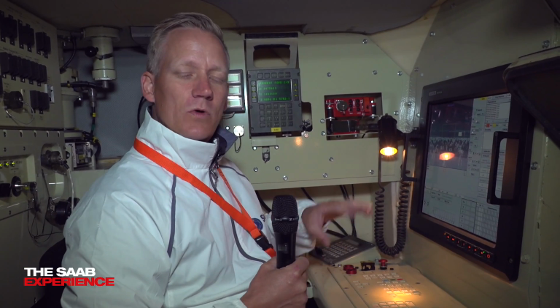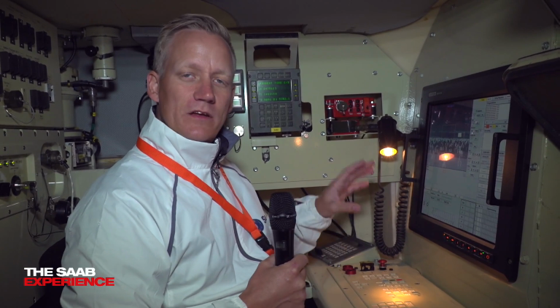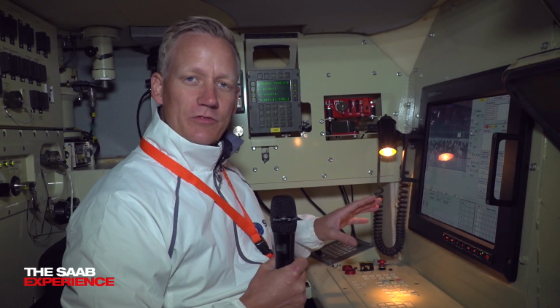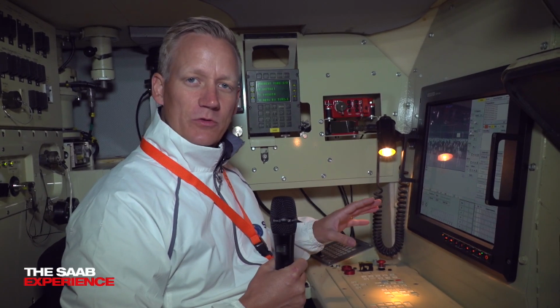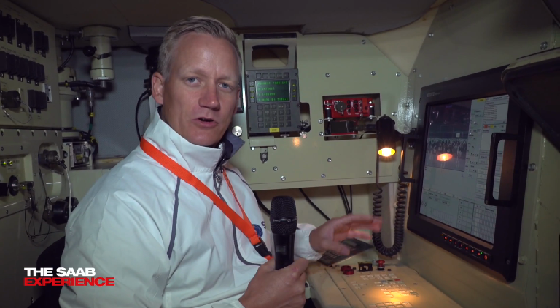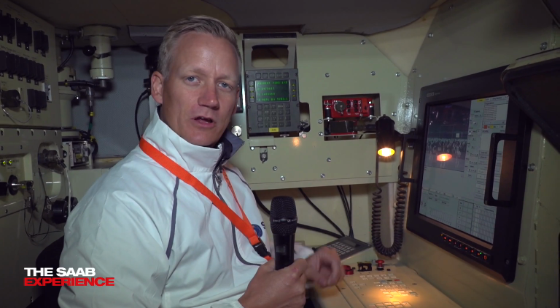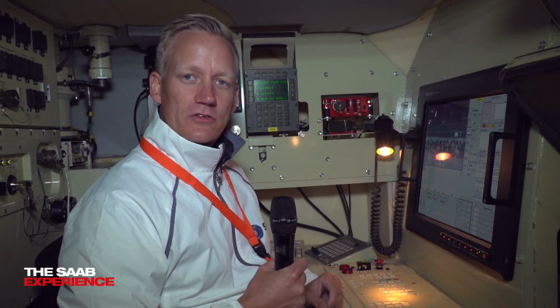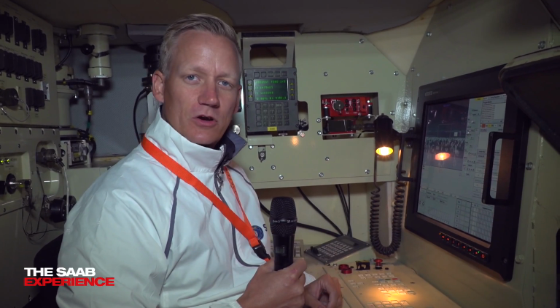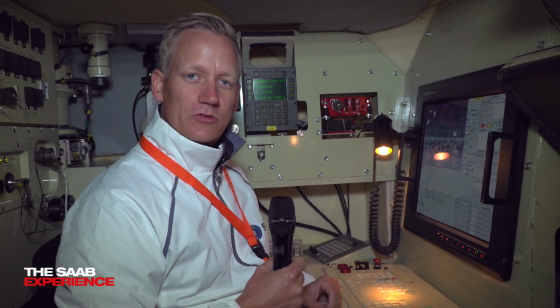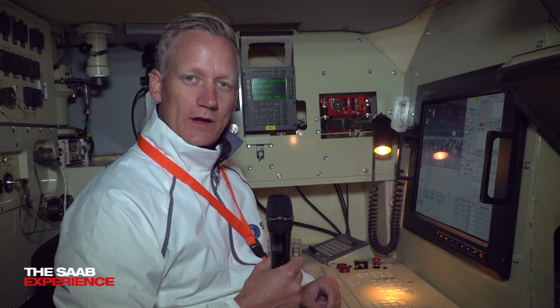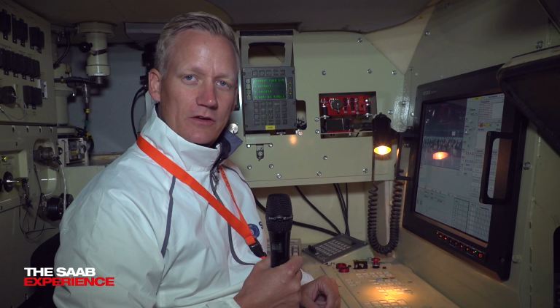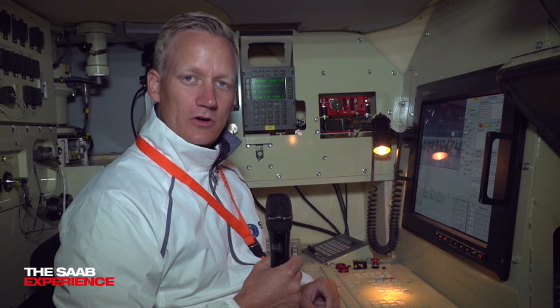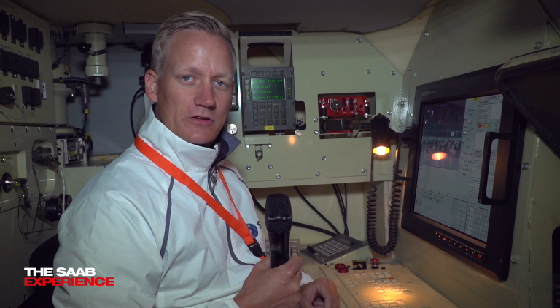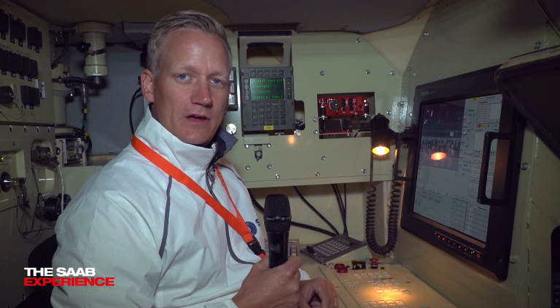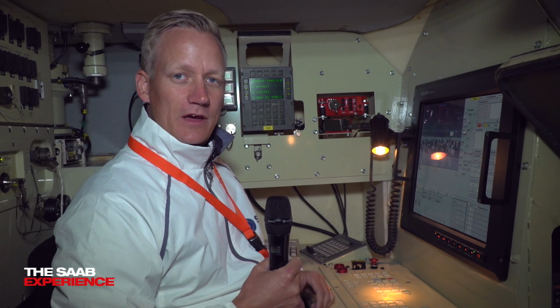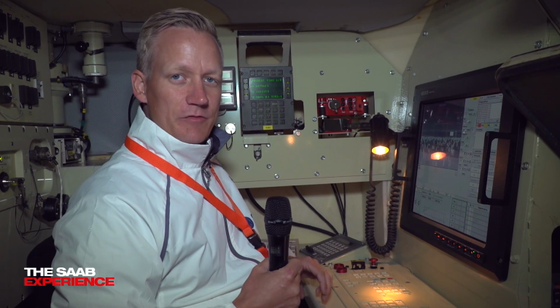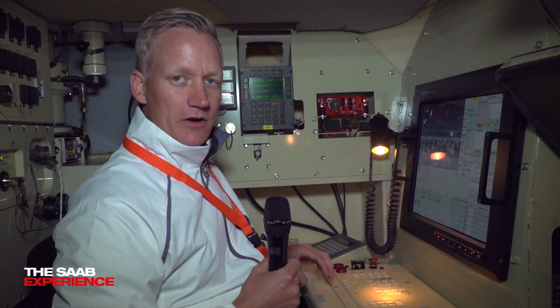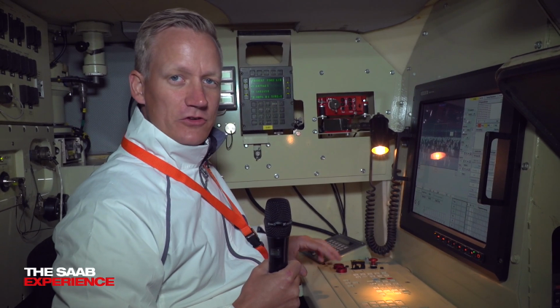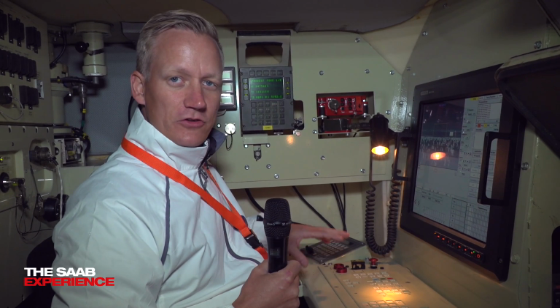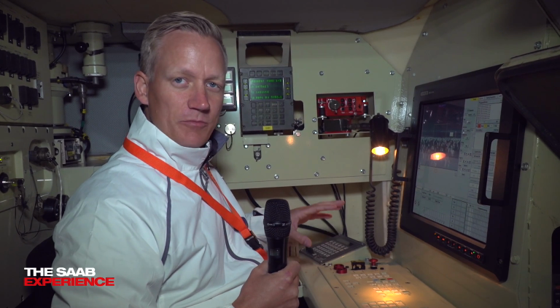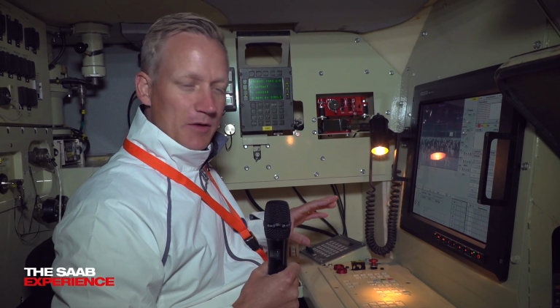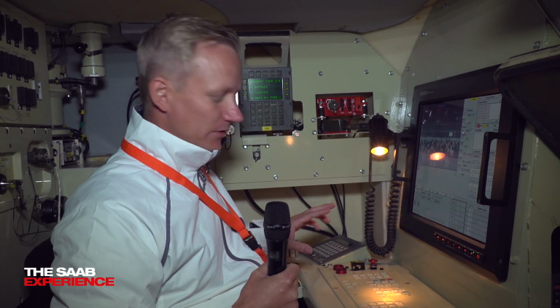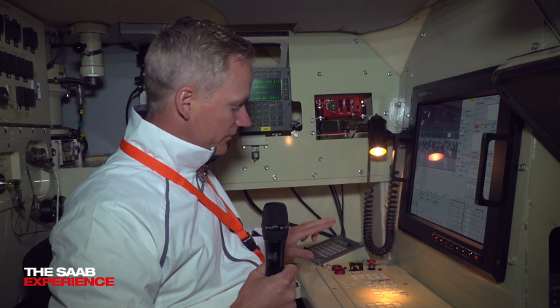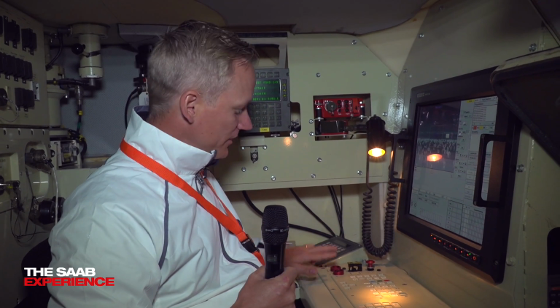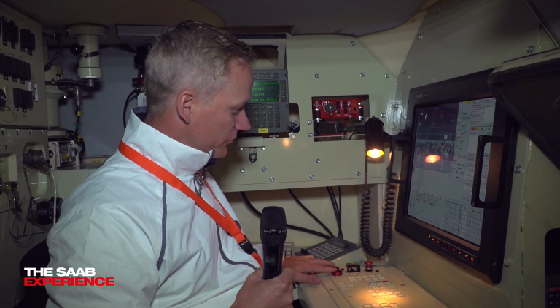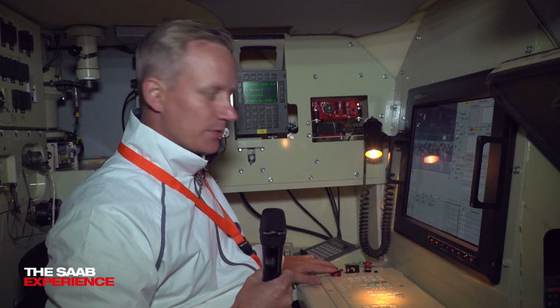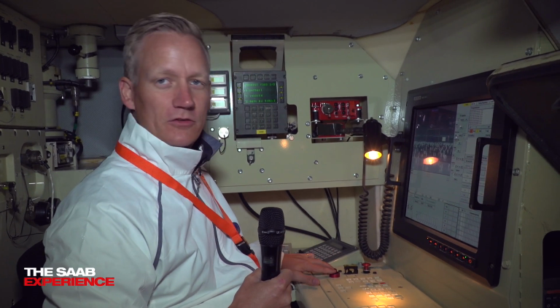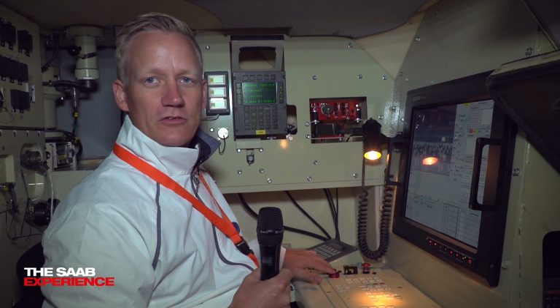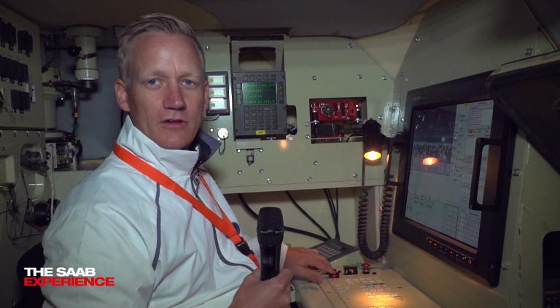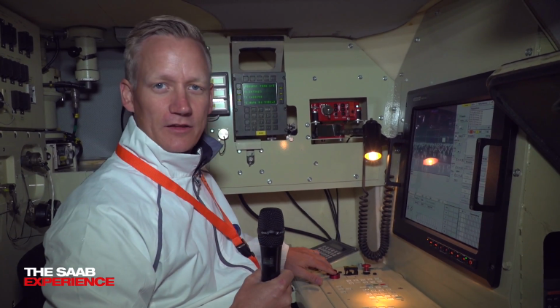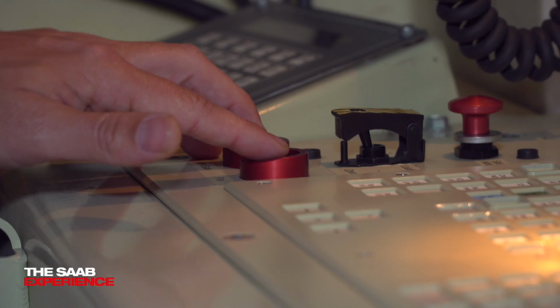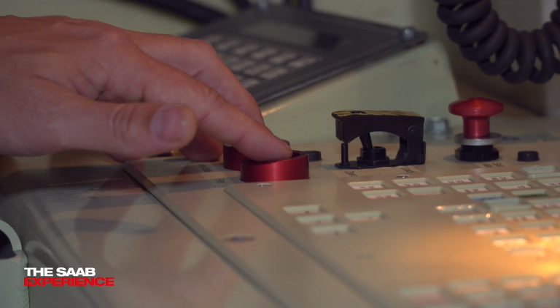When he has found the target and started tracking the target, he fires the system by pressing these two buttons like this.